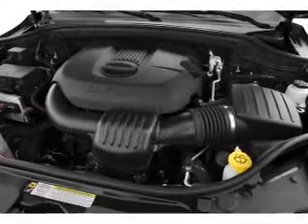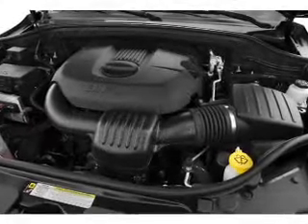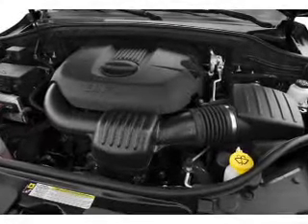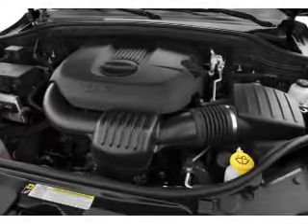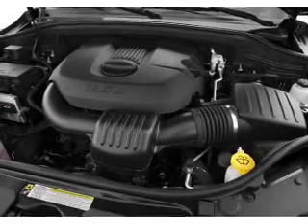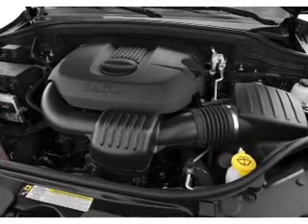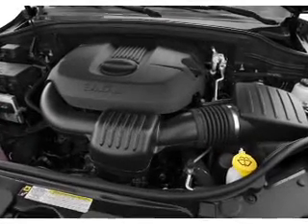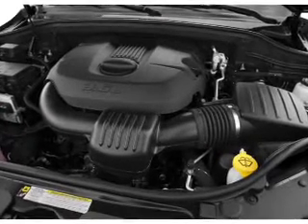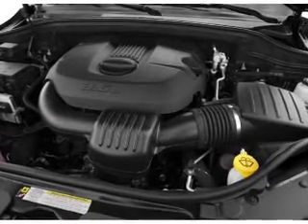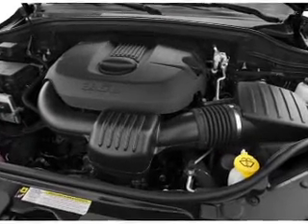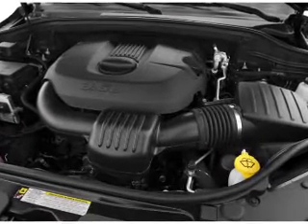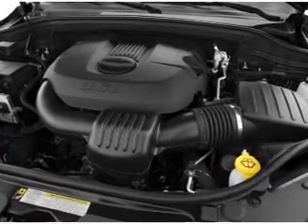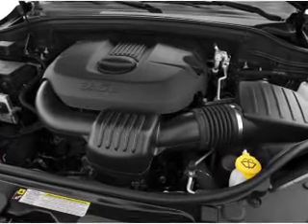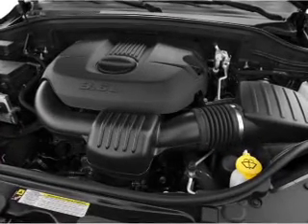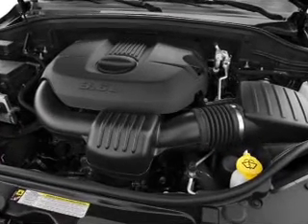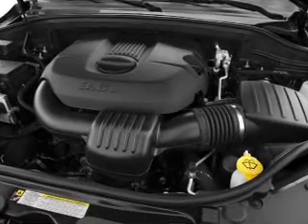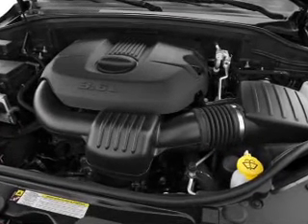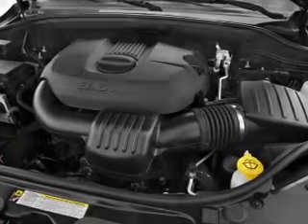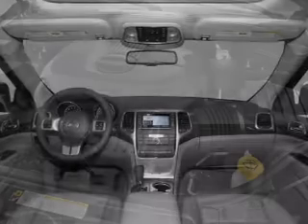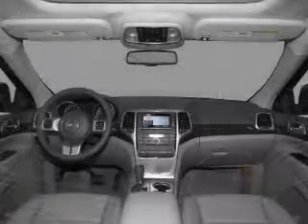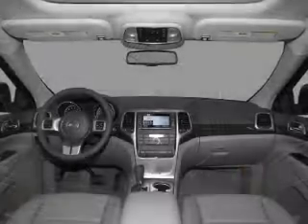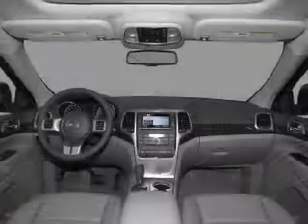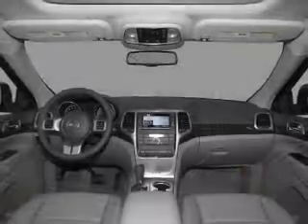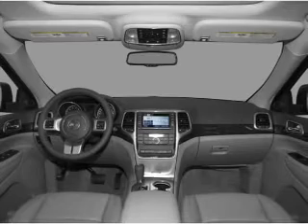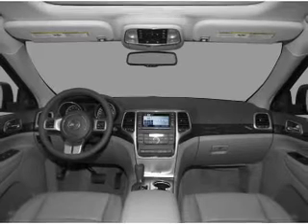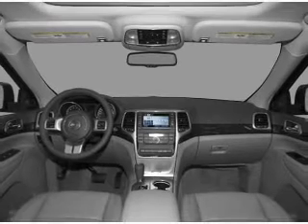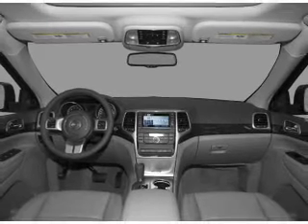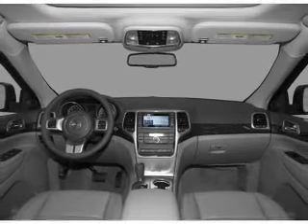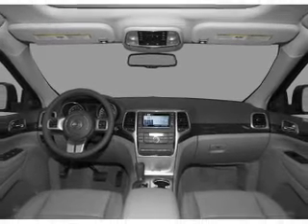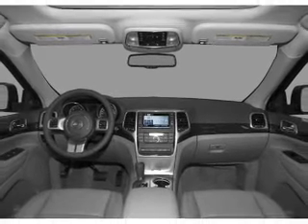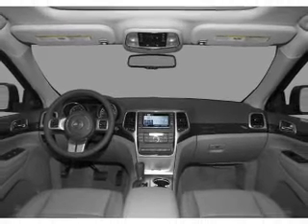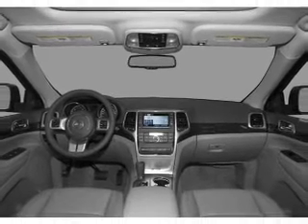Let the sun shine in with a sunroof, and memory settings are one of many features. Call today to schedule a test drive.